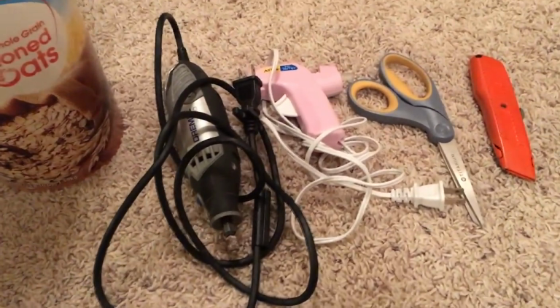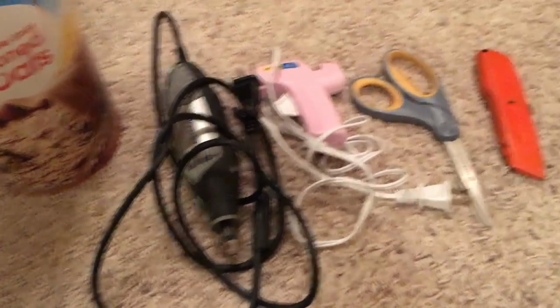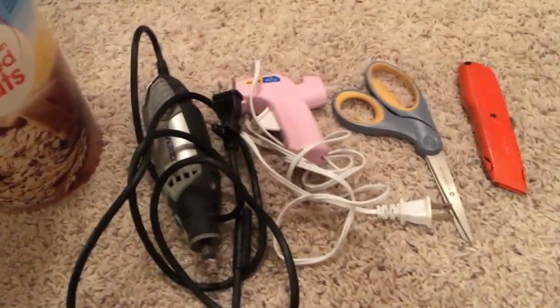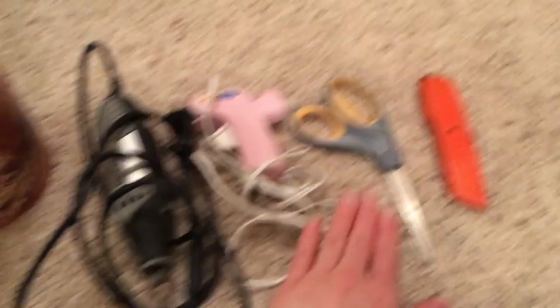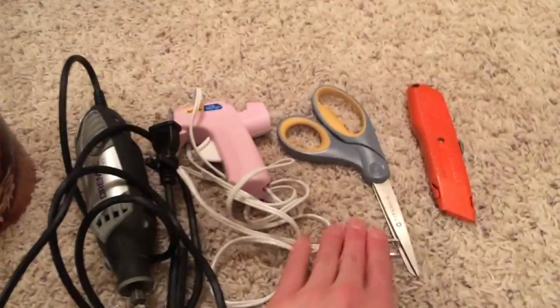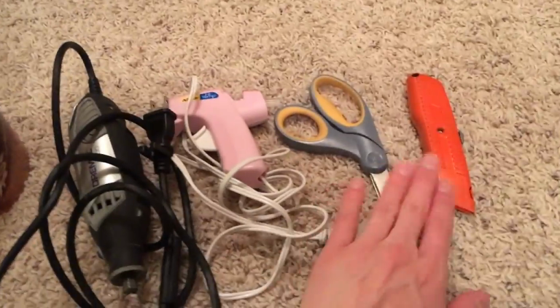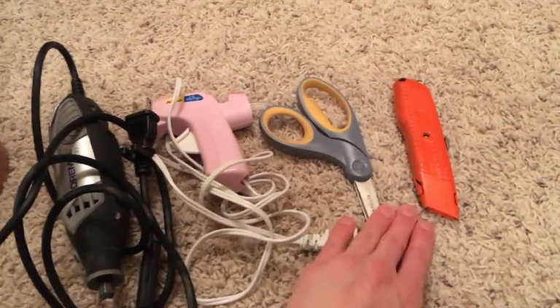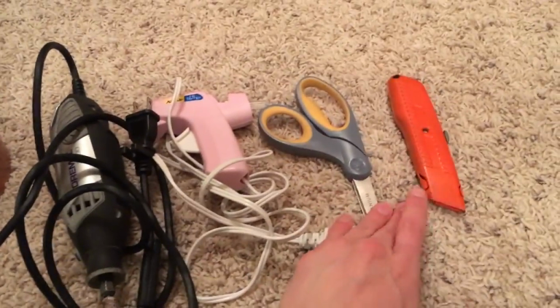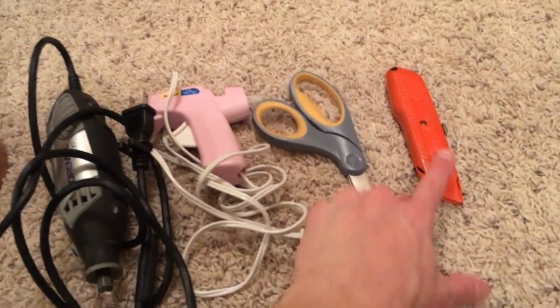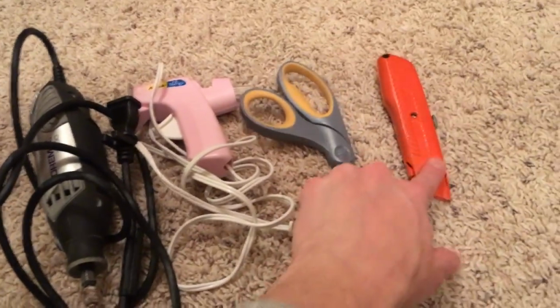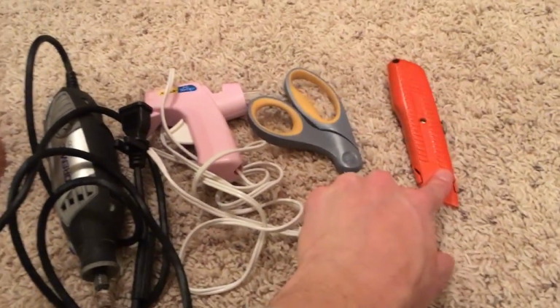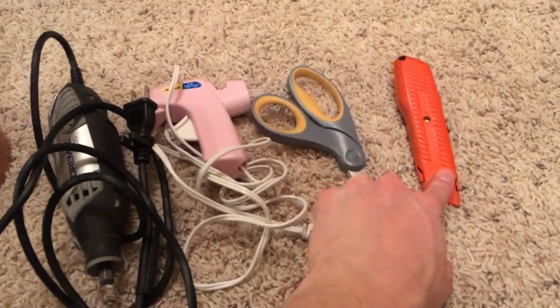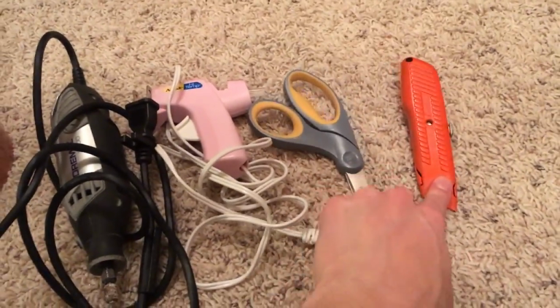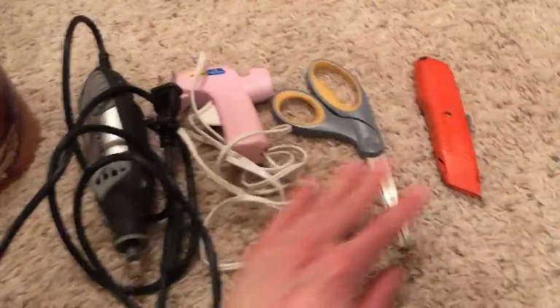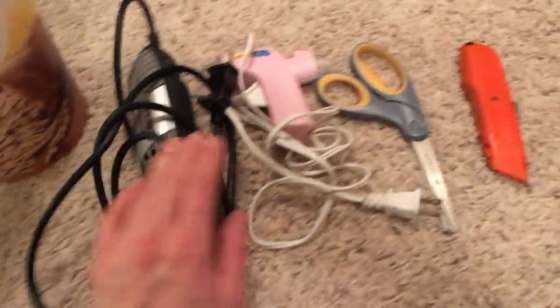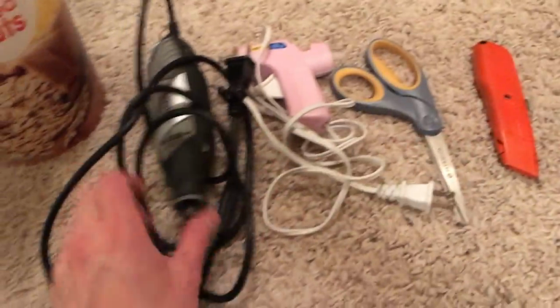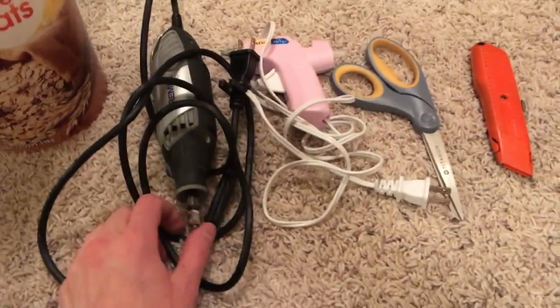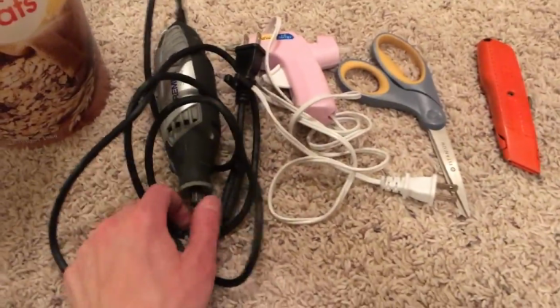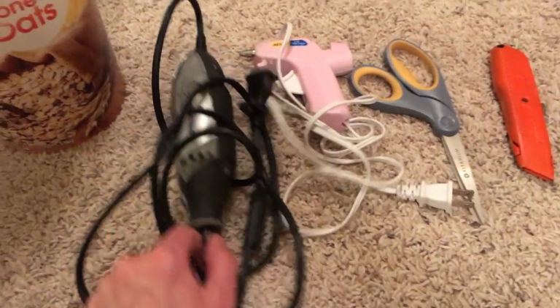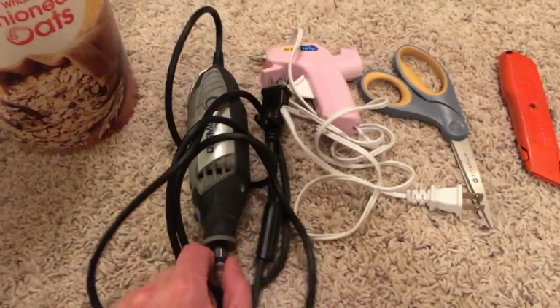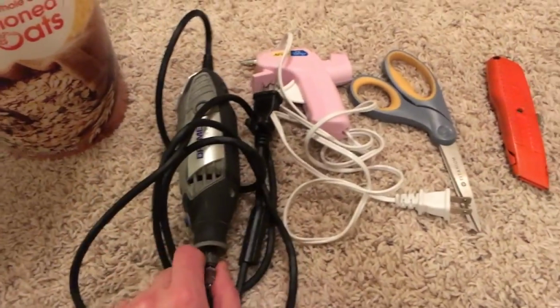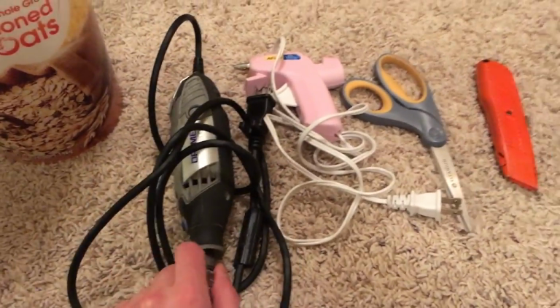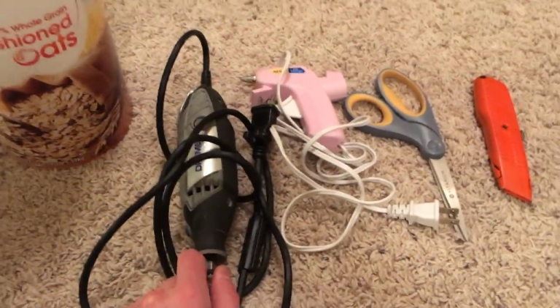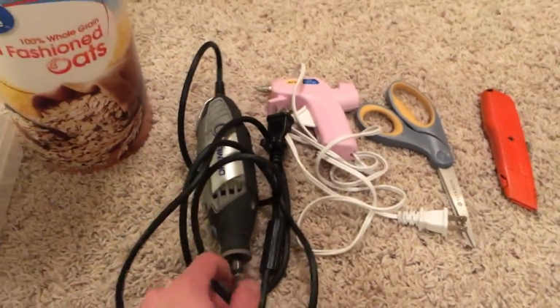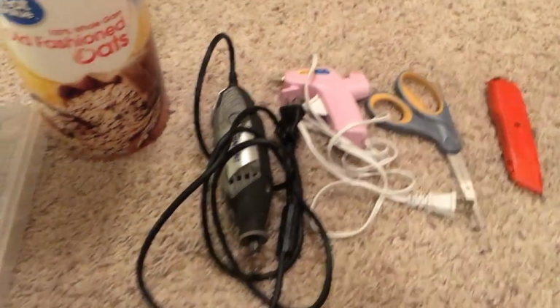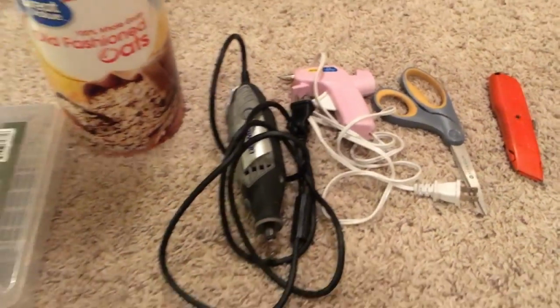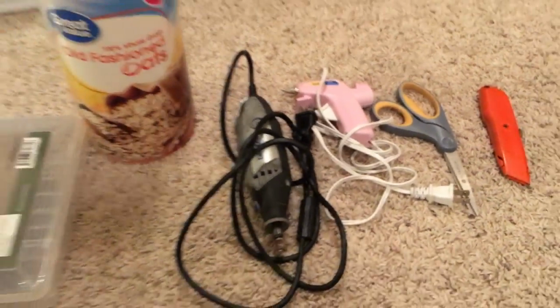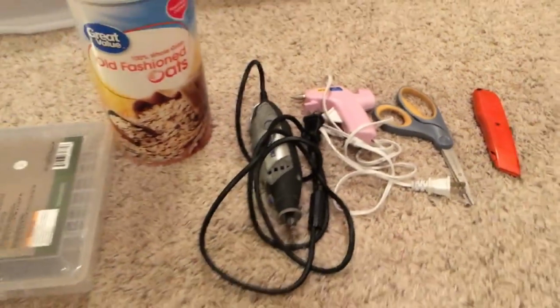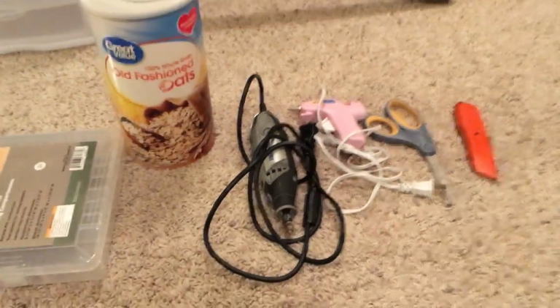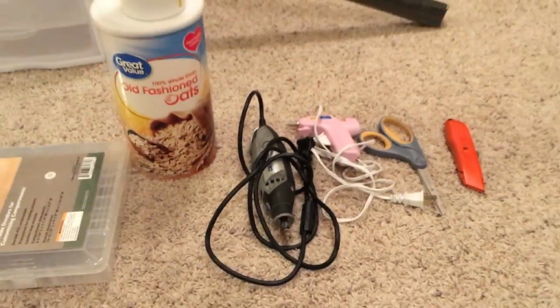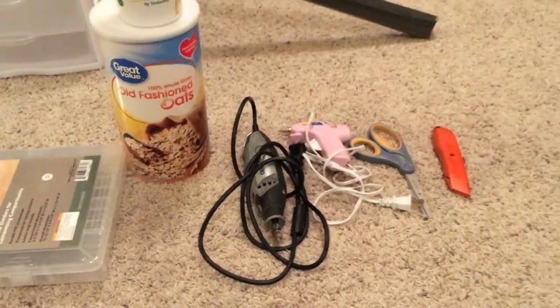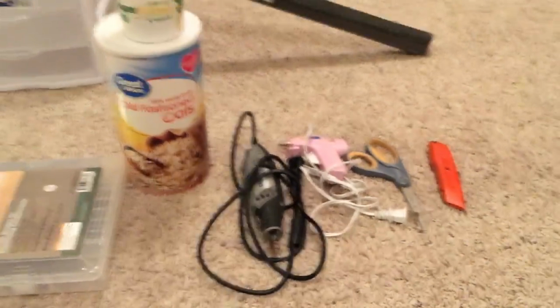These are probably the tools I'm going to be using: hot glue gun, scissors, maybe a razor blade, maybe a Dremel tool. We'll see.